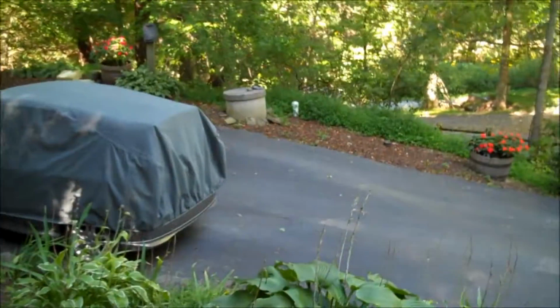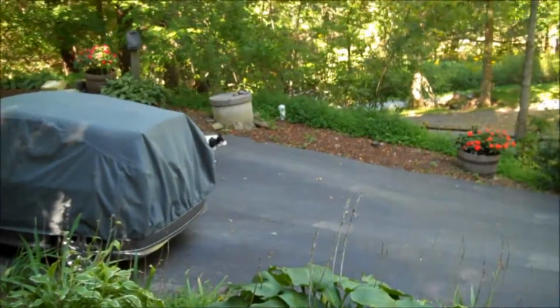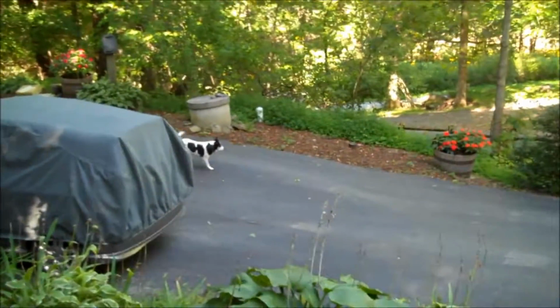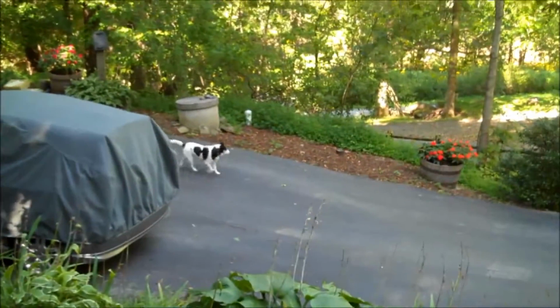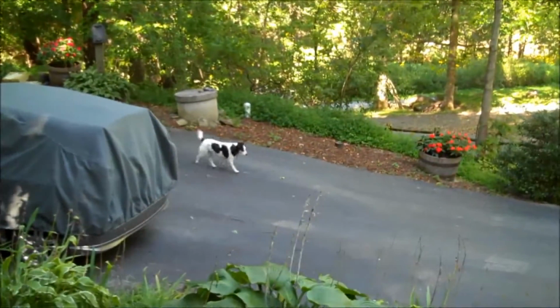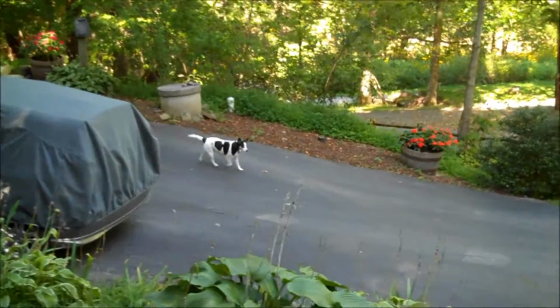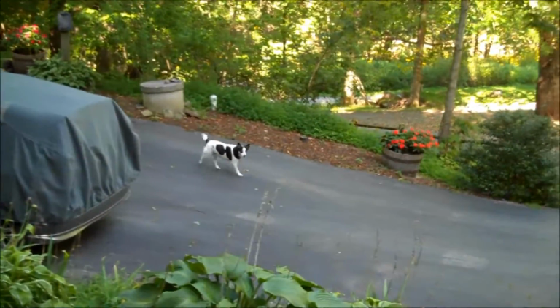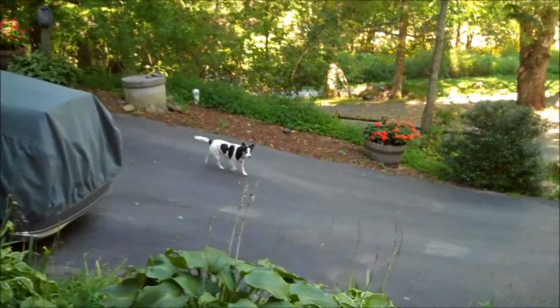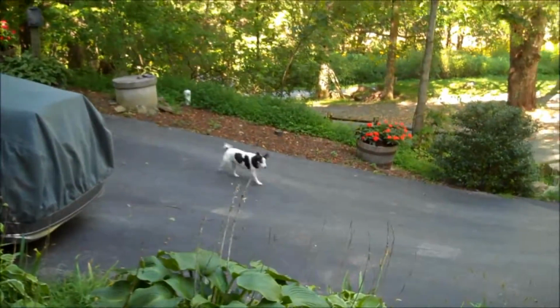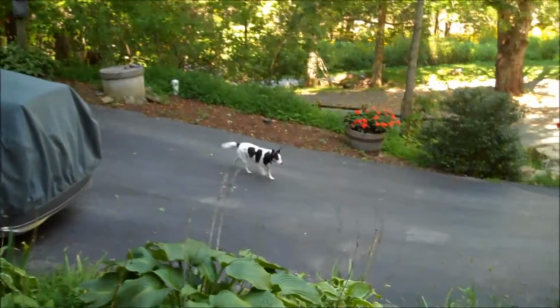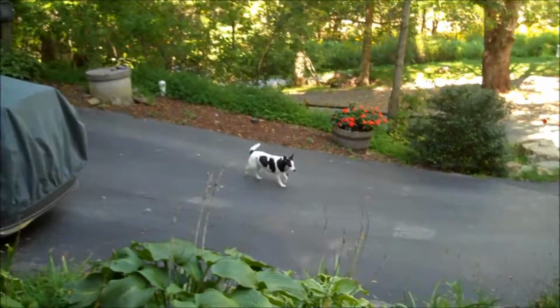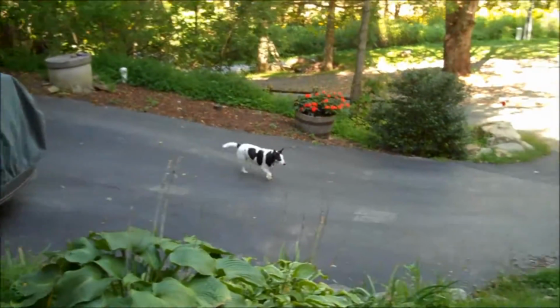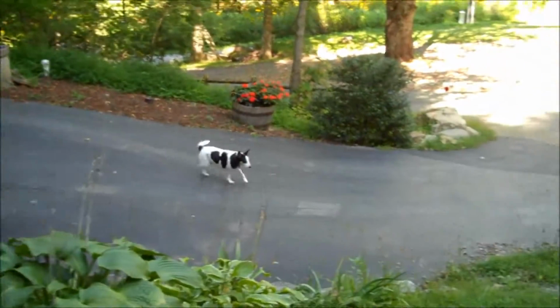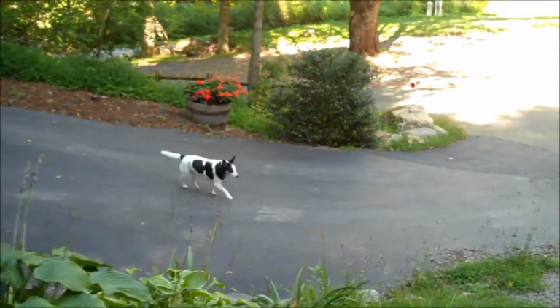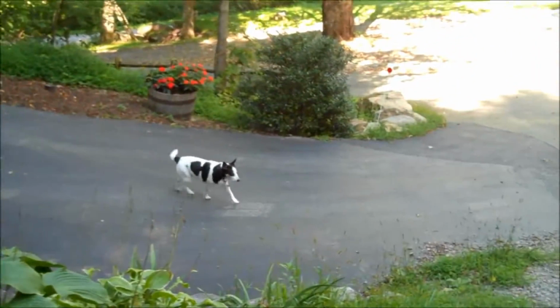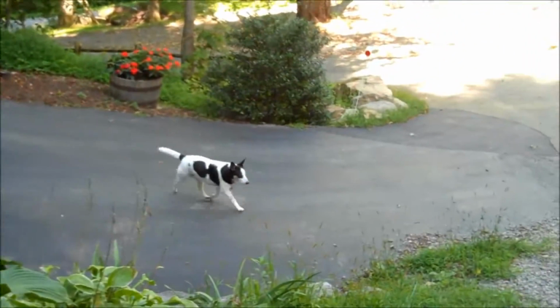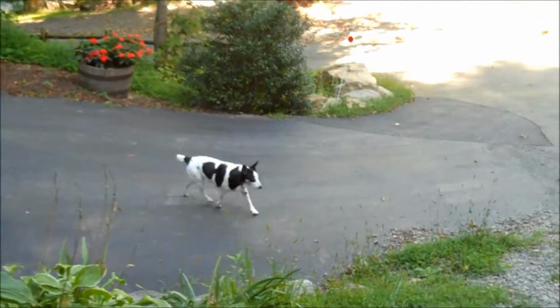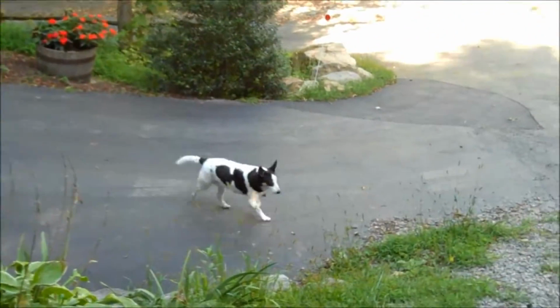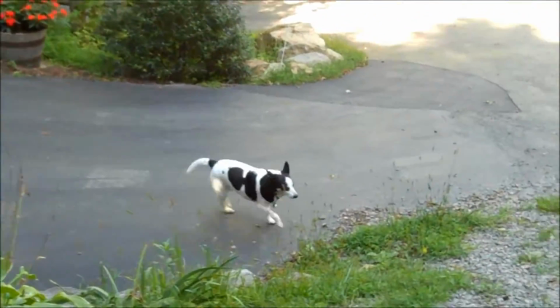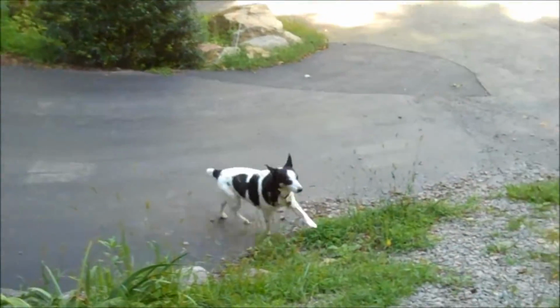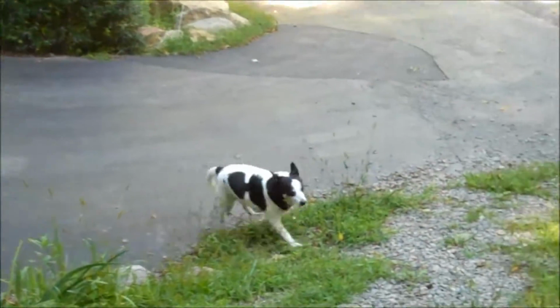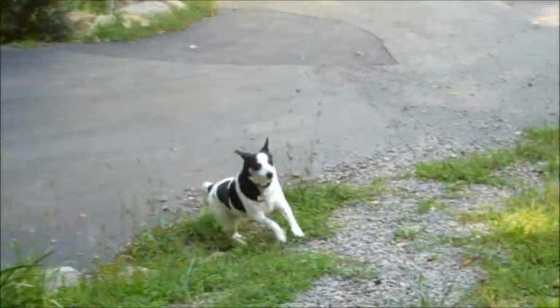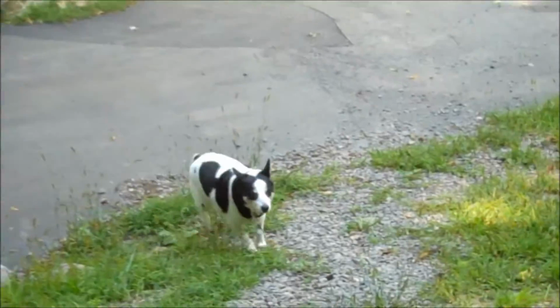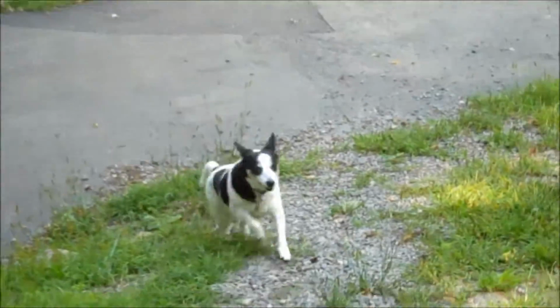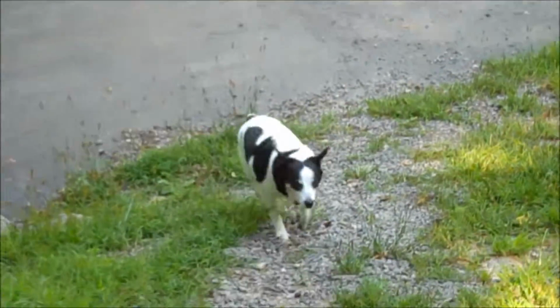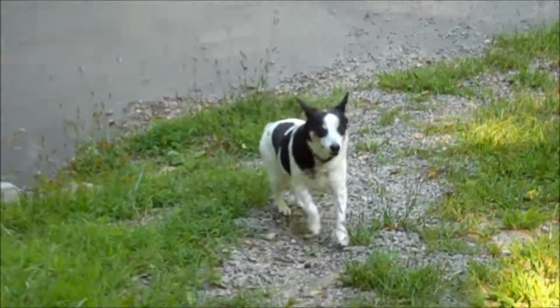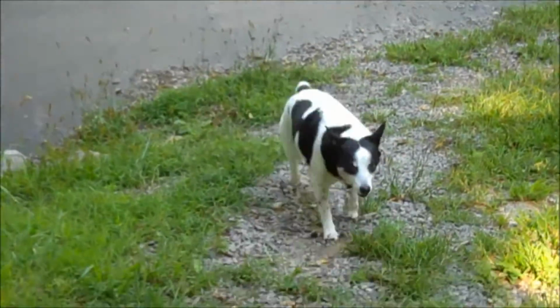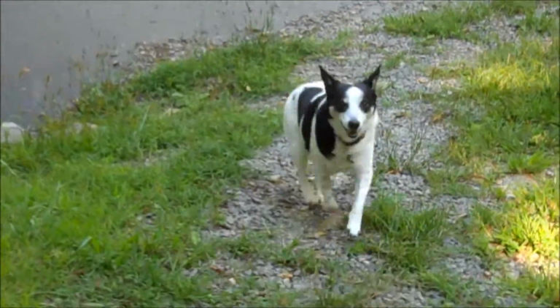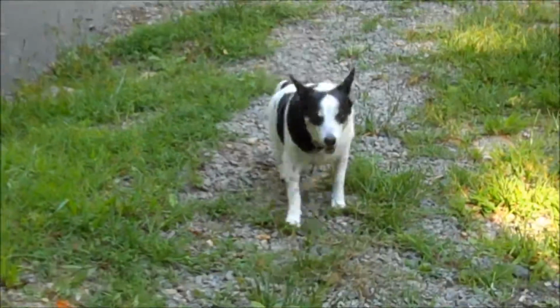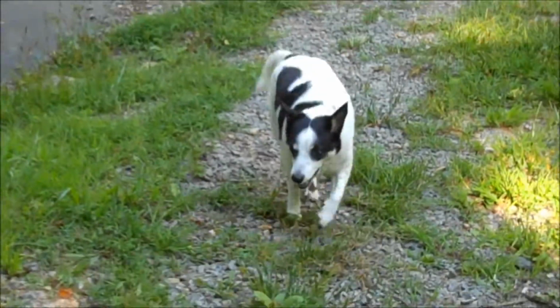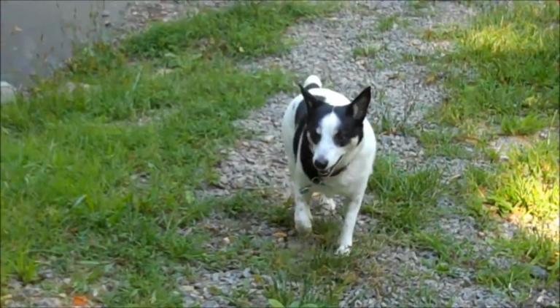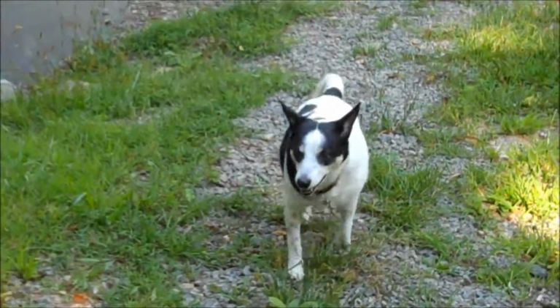Look, little dog coming. Come on, little dog. Come on, sweet girl. Hey, good girl.